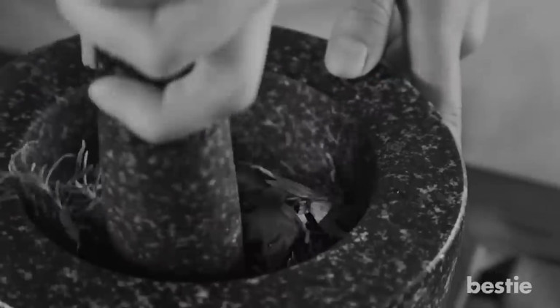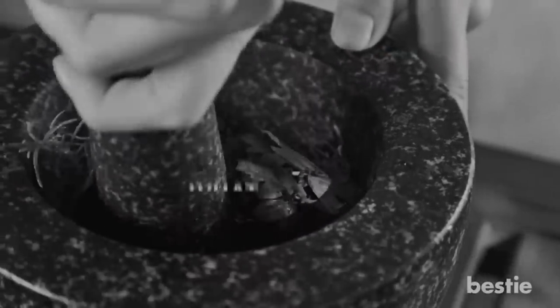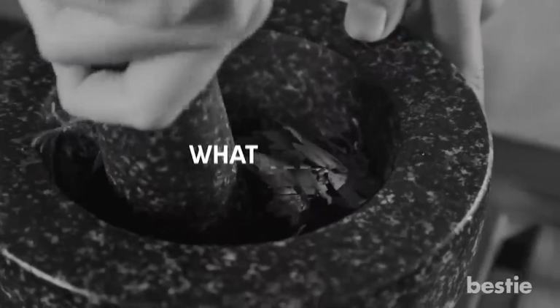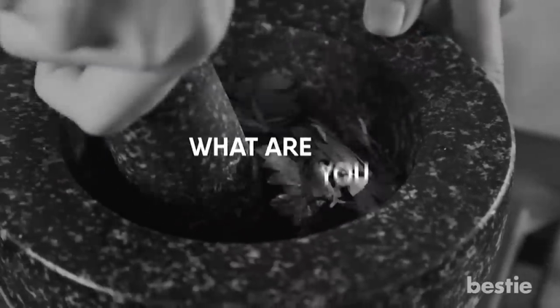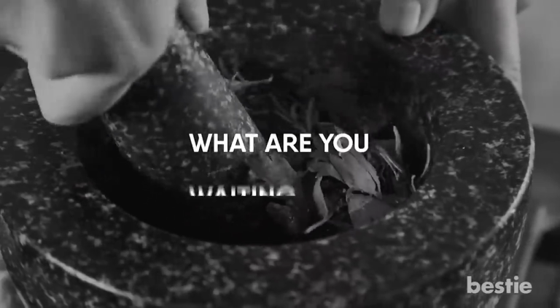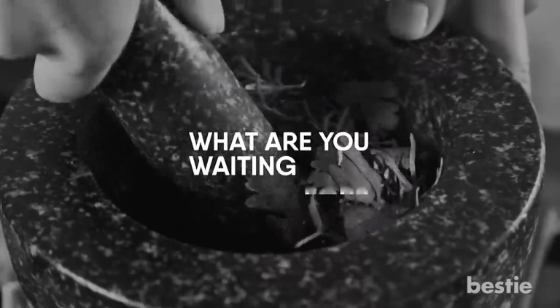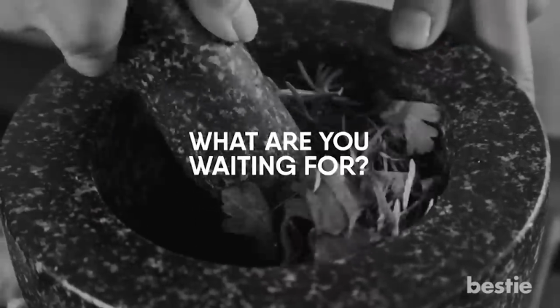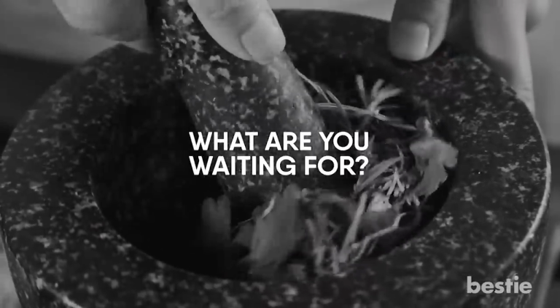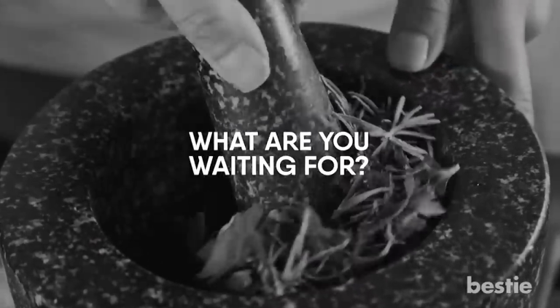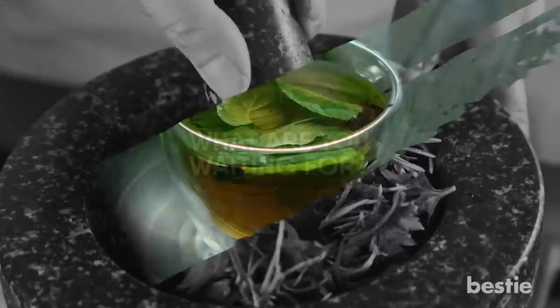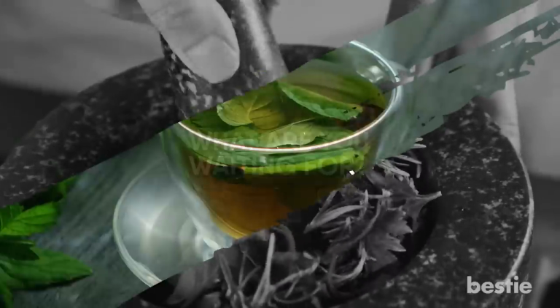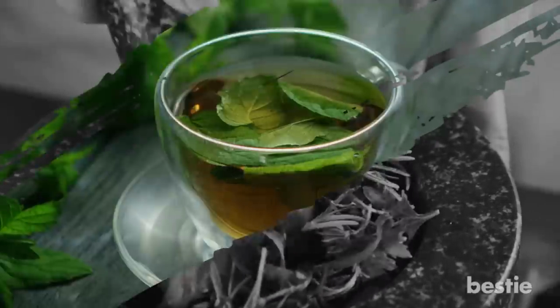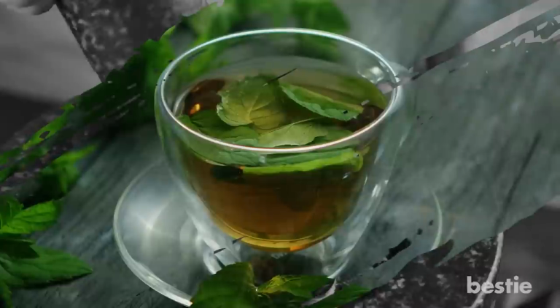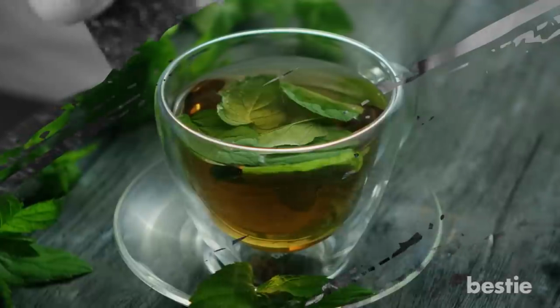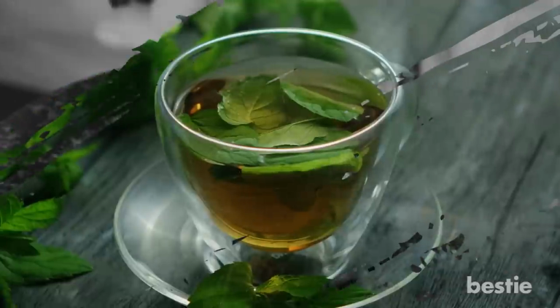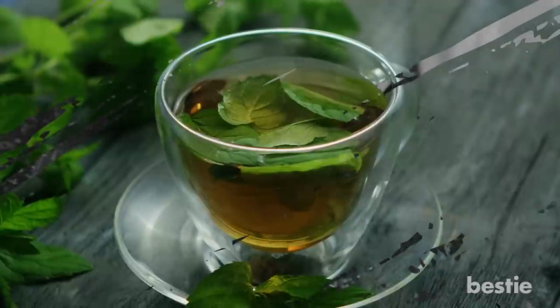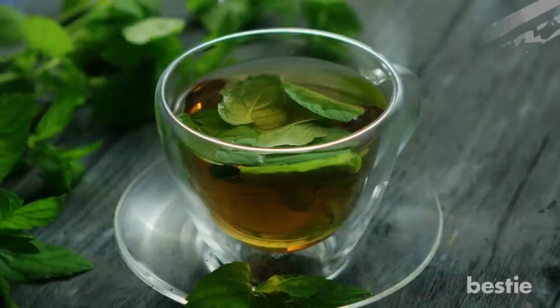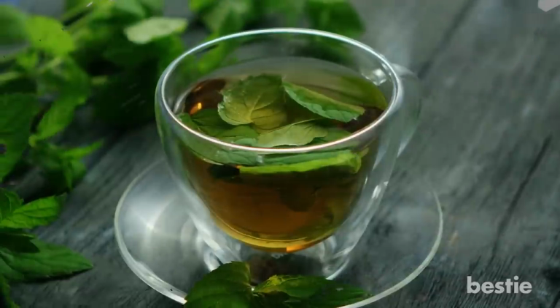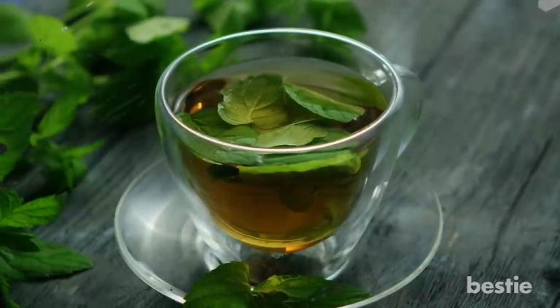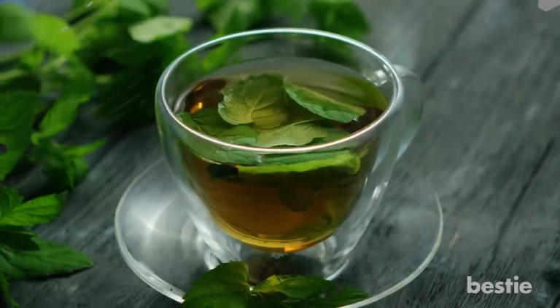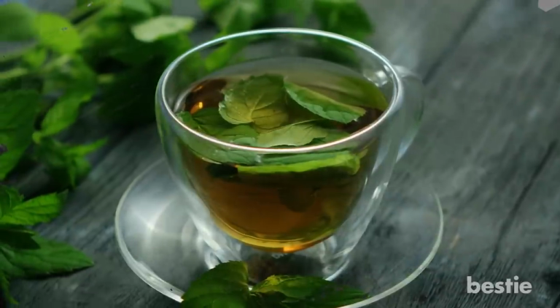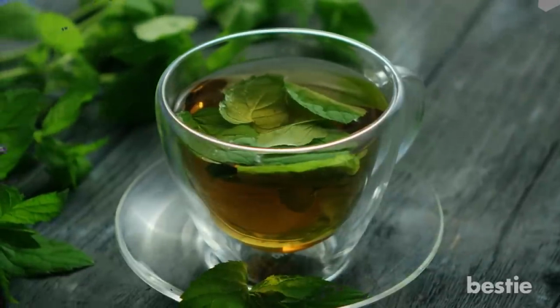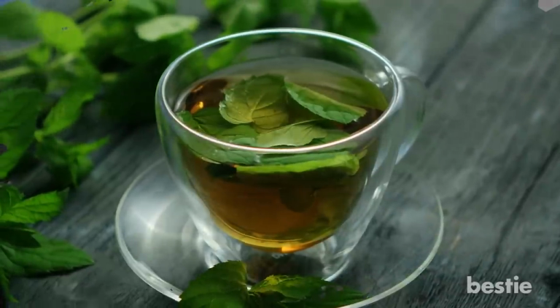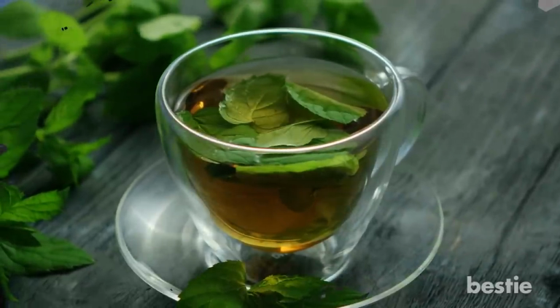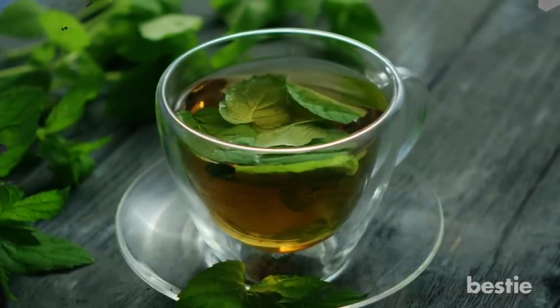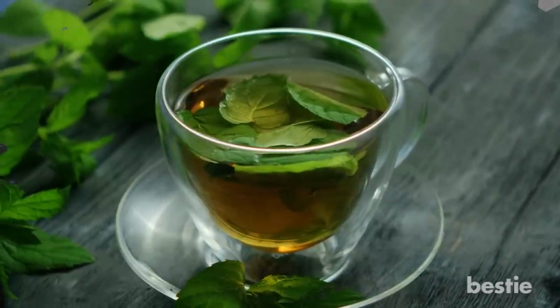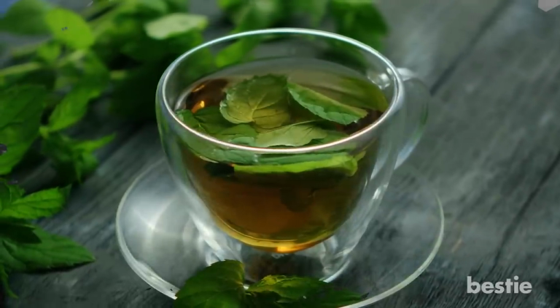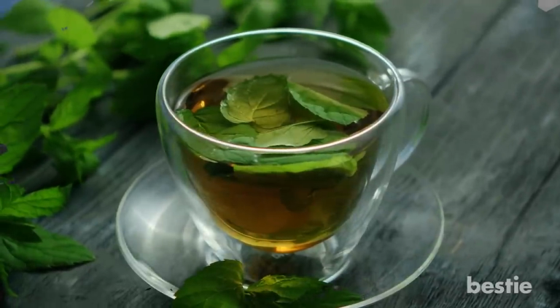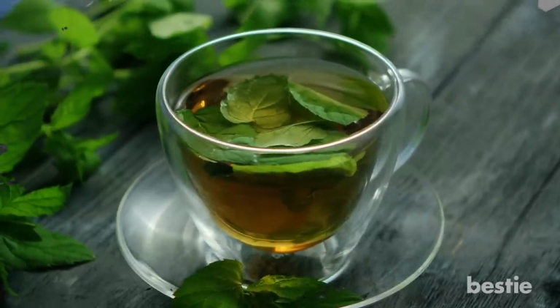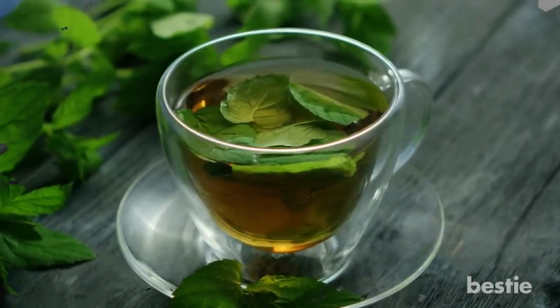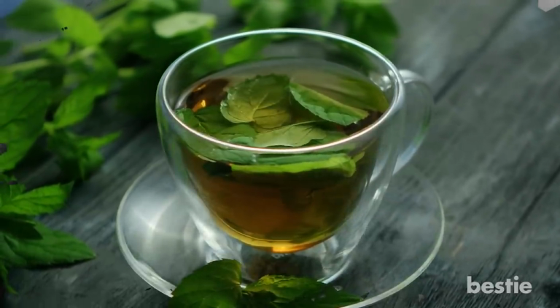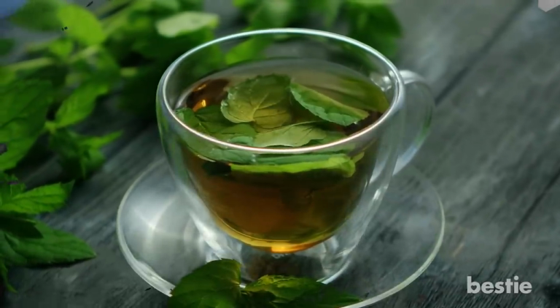What are you waiting for? Enjoy a freshly brewed cup of basil tea in the morning and start your day on a good note.